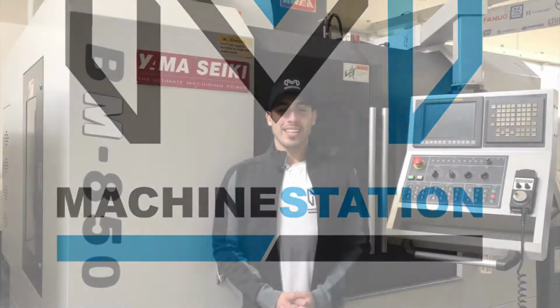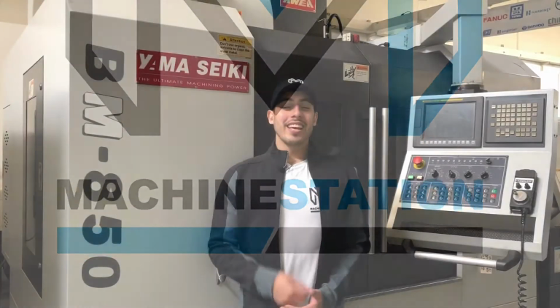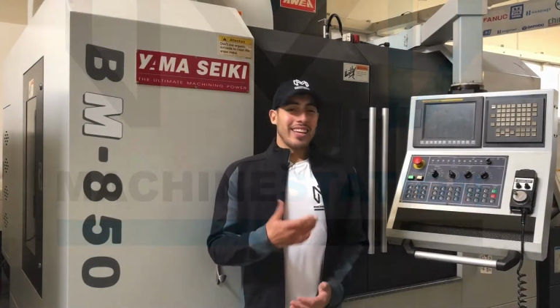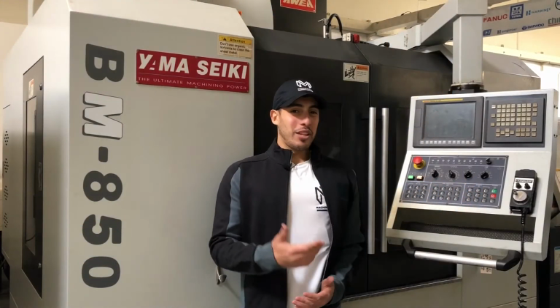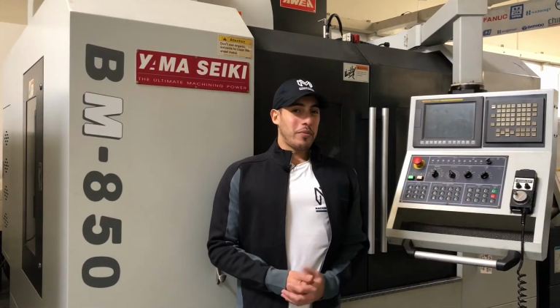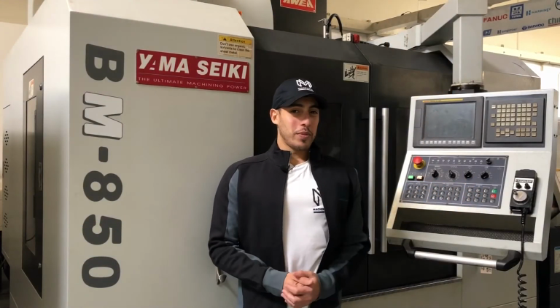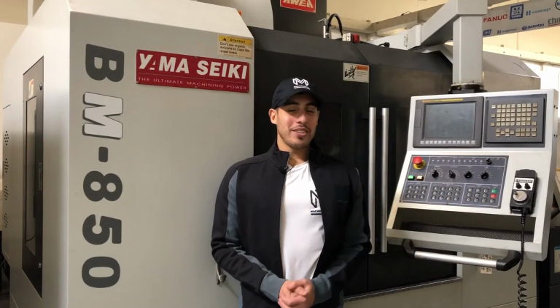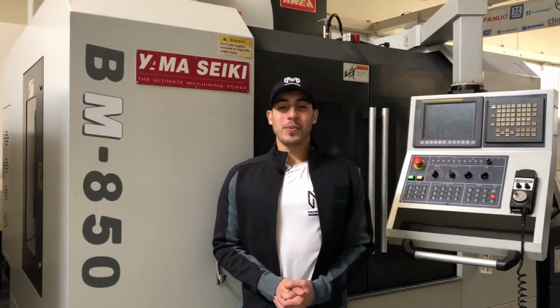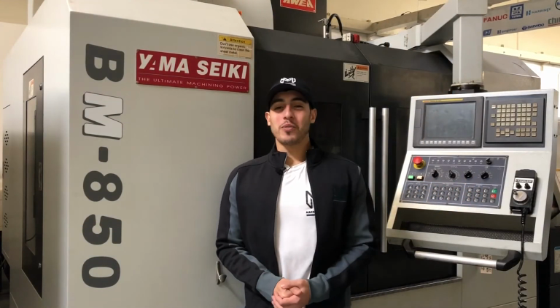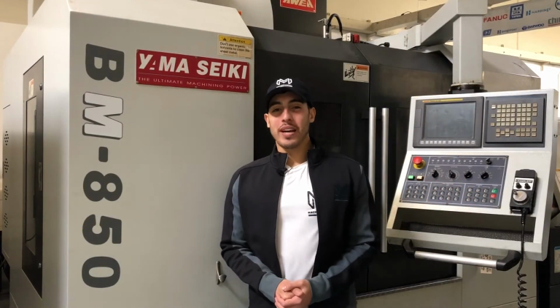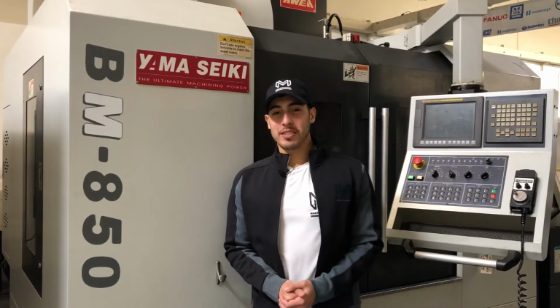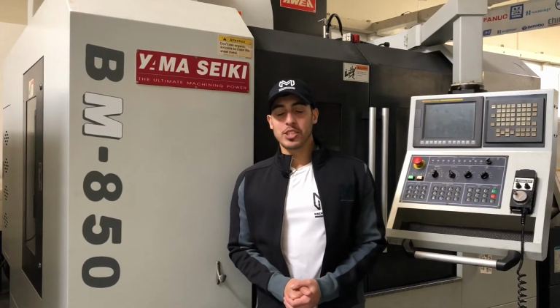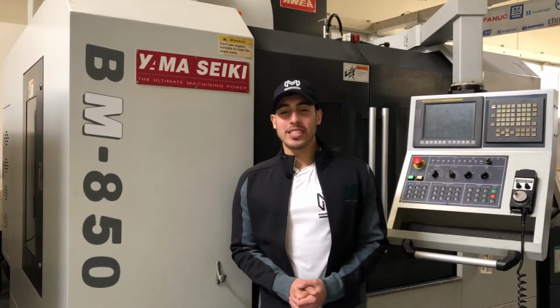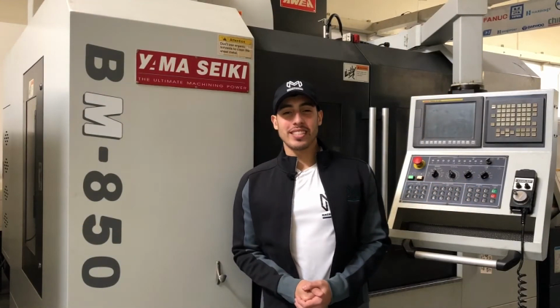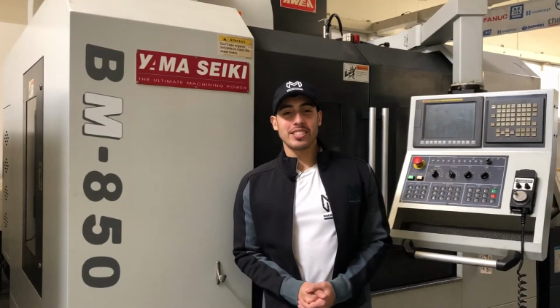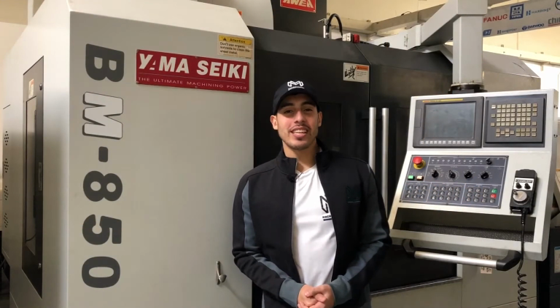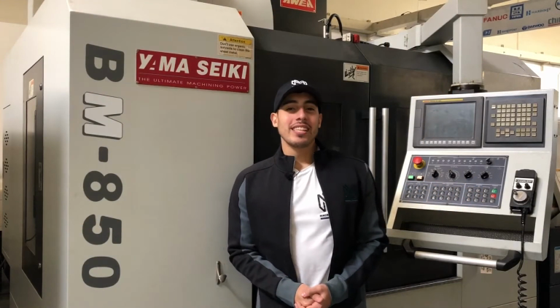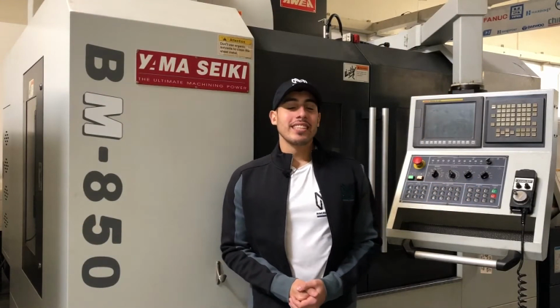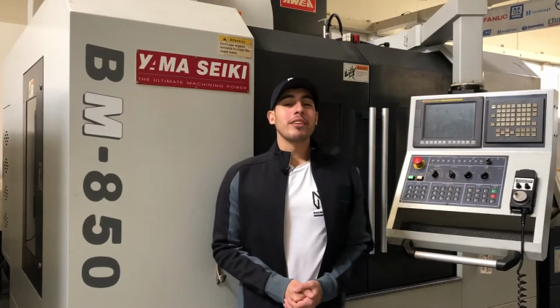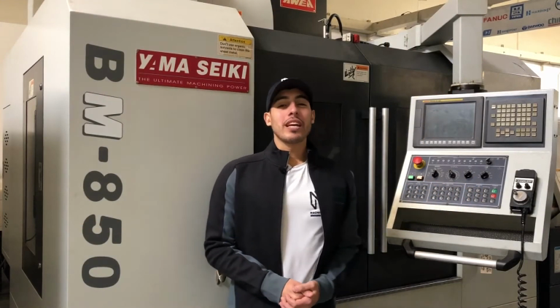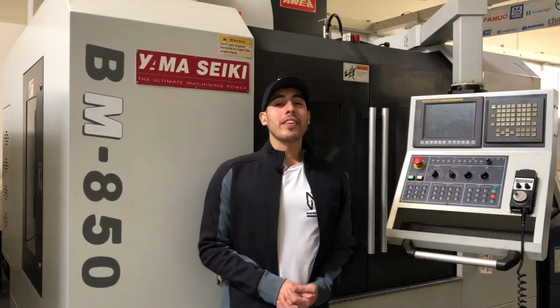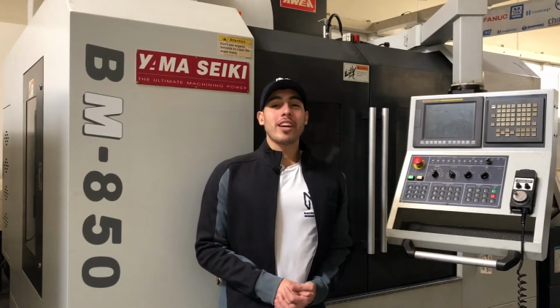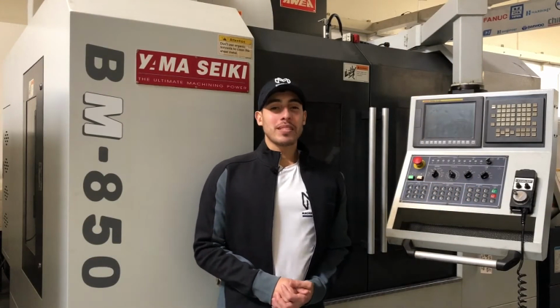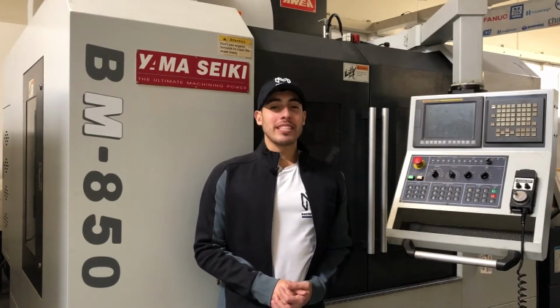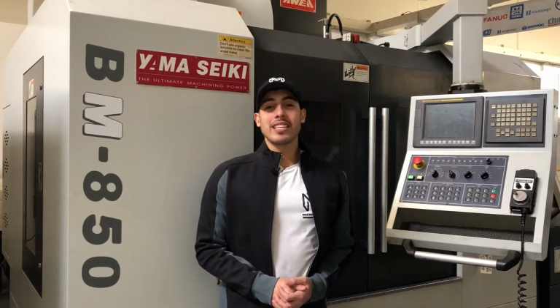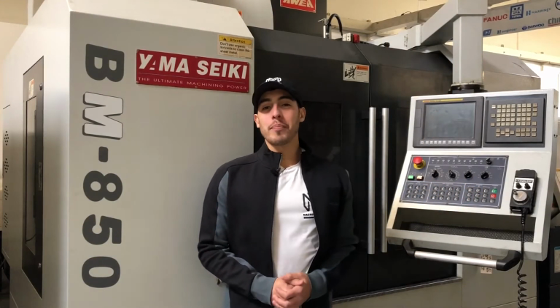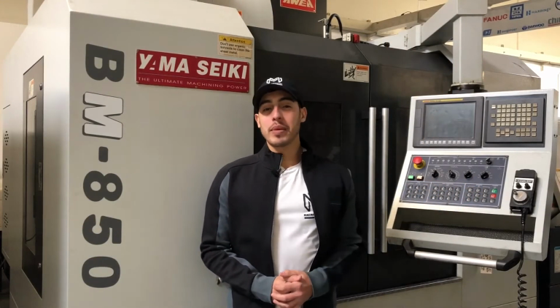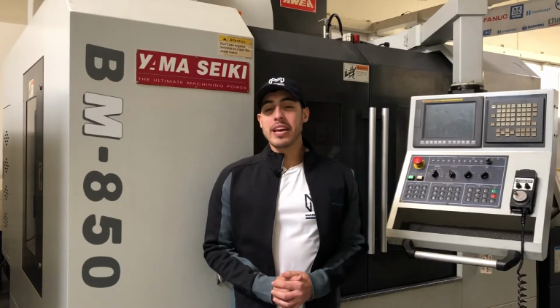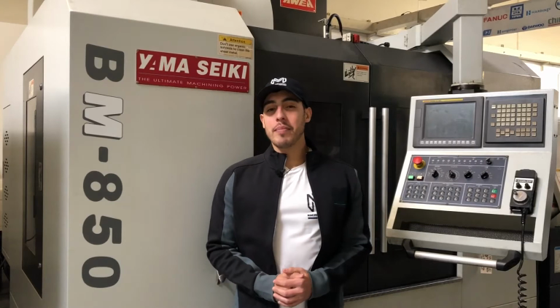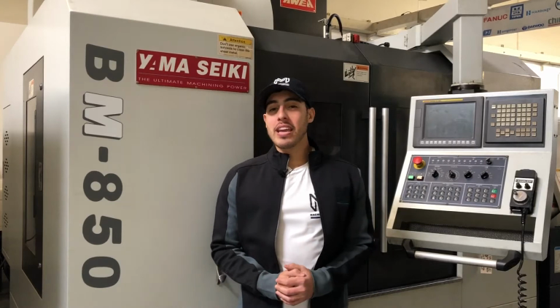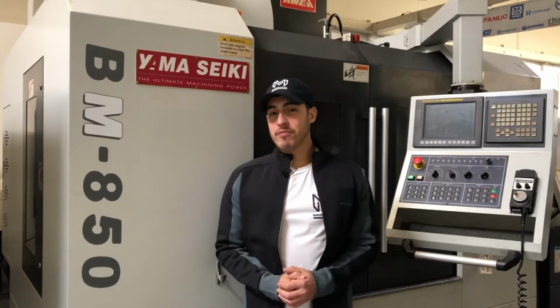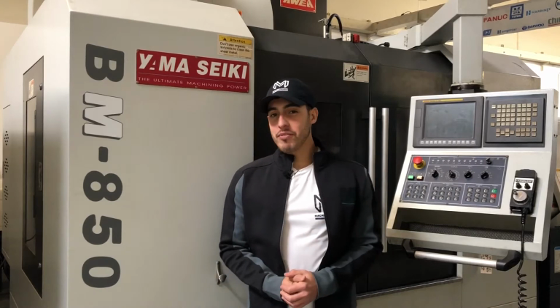Hello everybody, welcome back to Machine Station. Today we have a Yamaseki BM850.